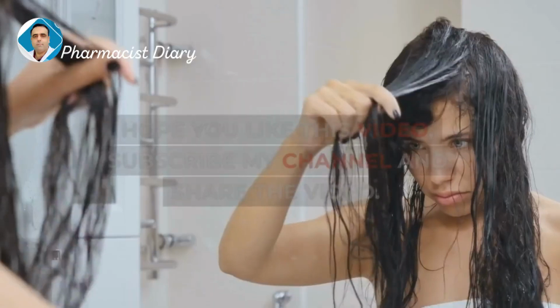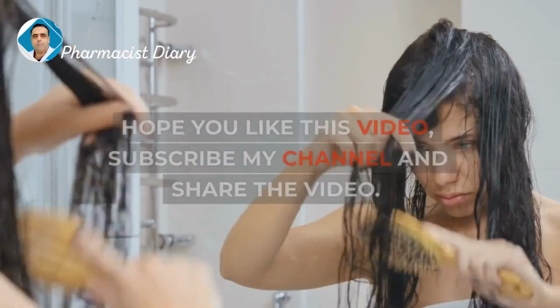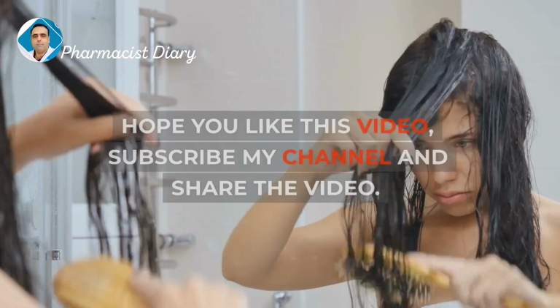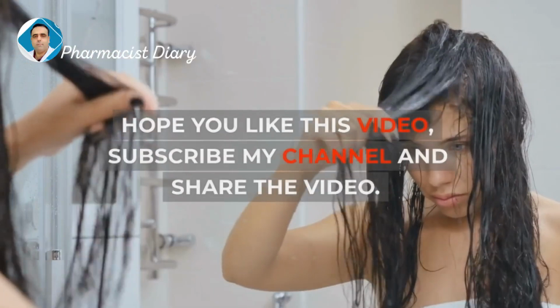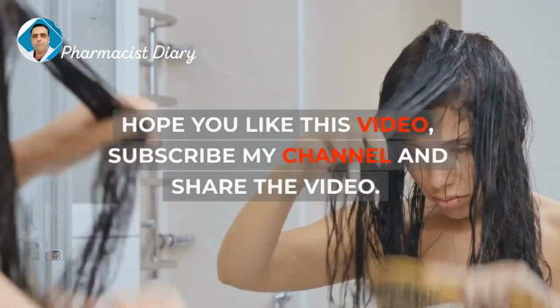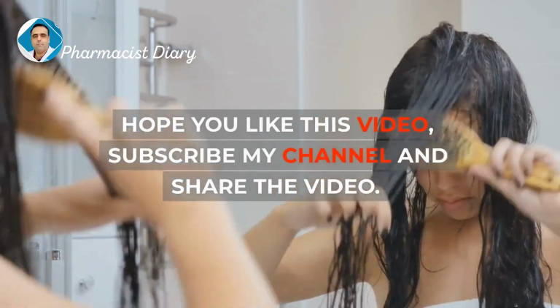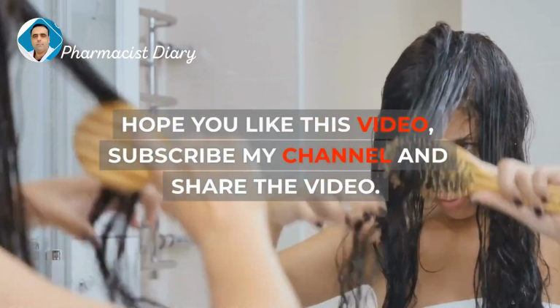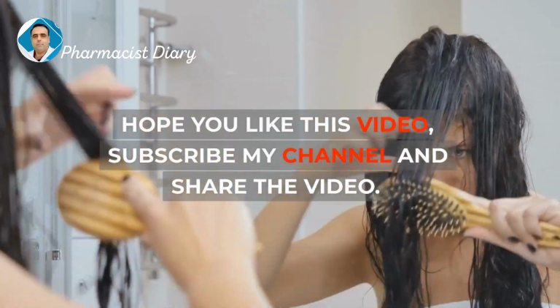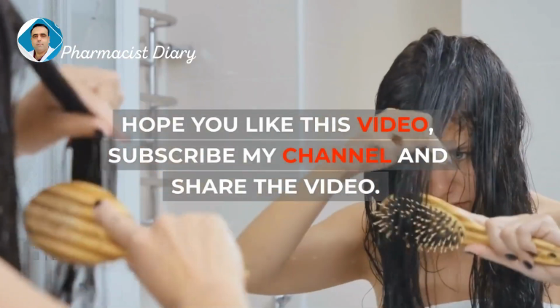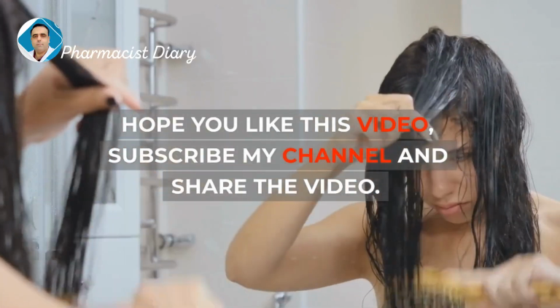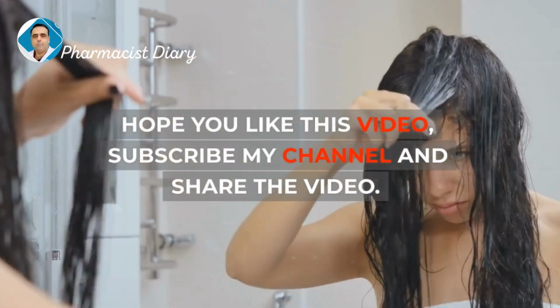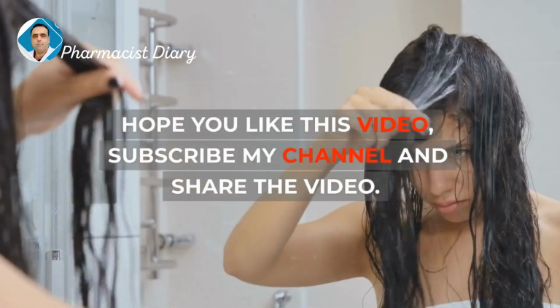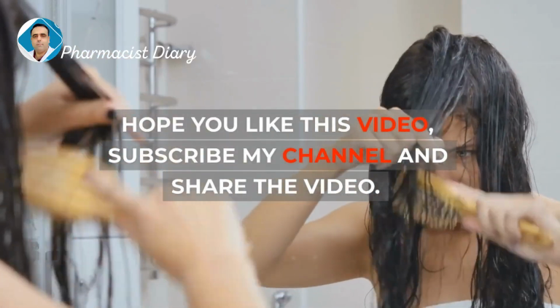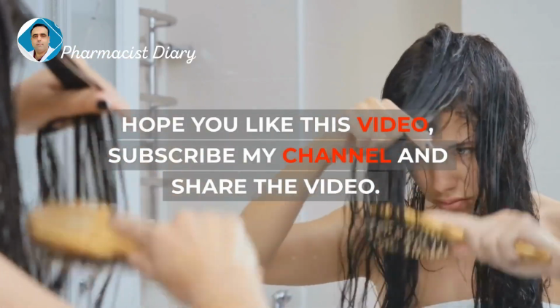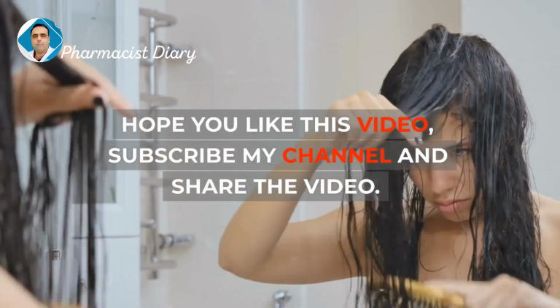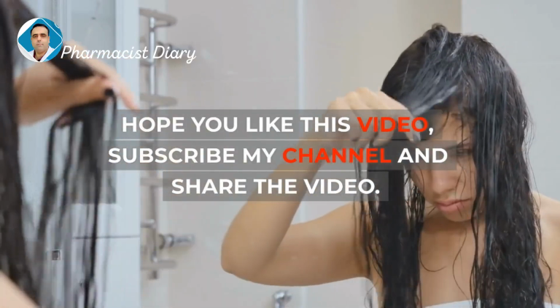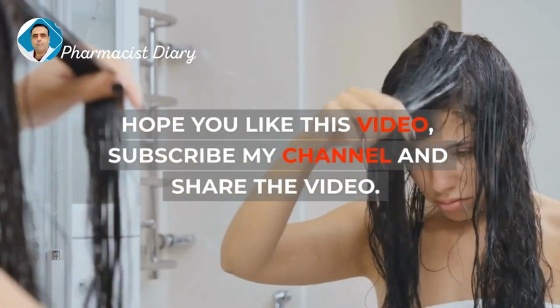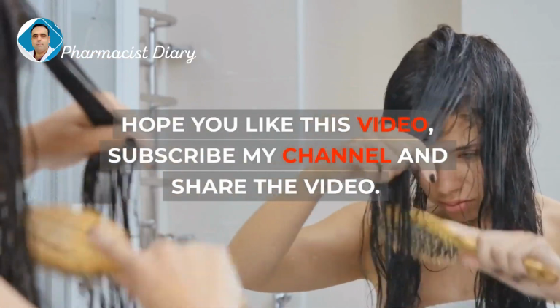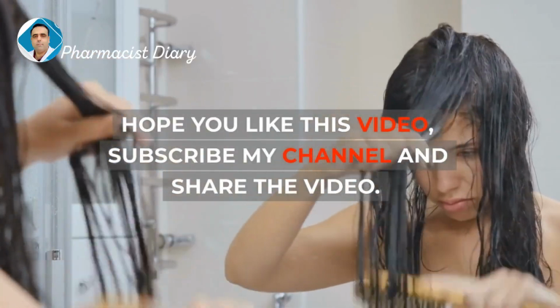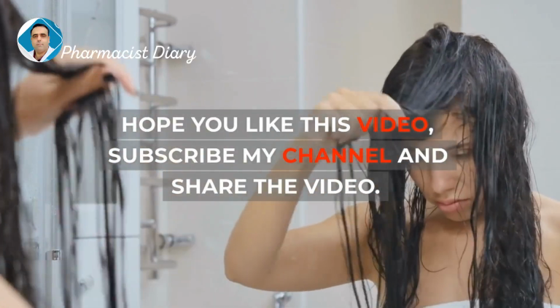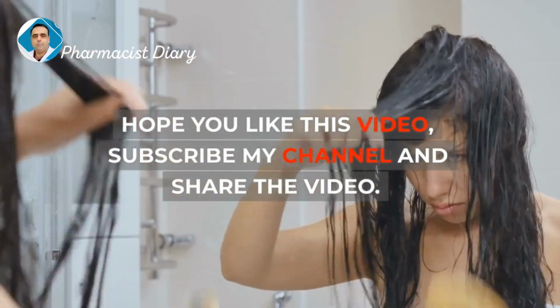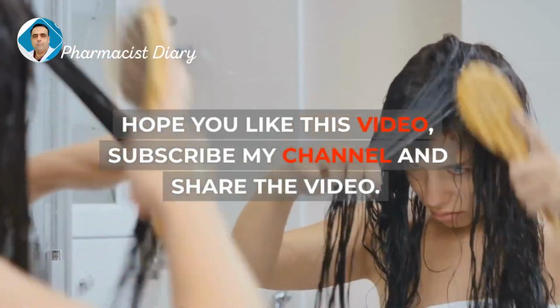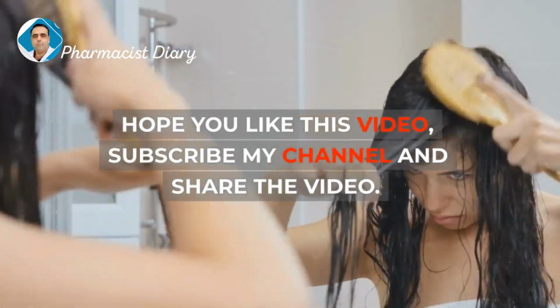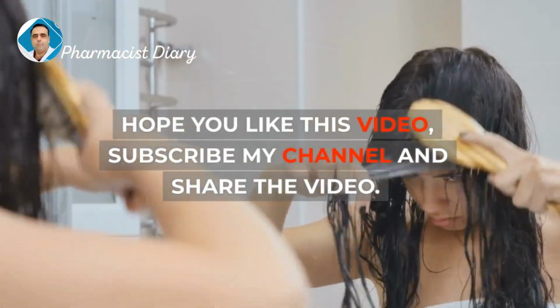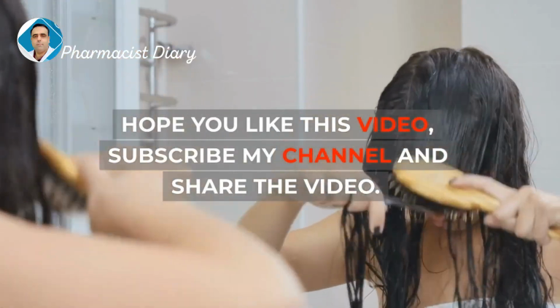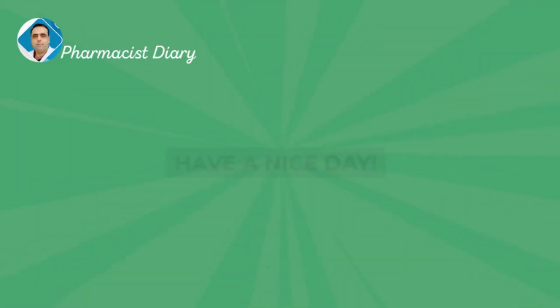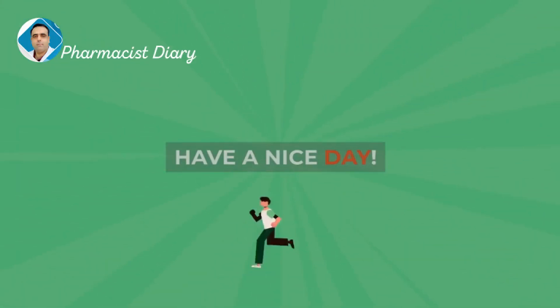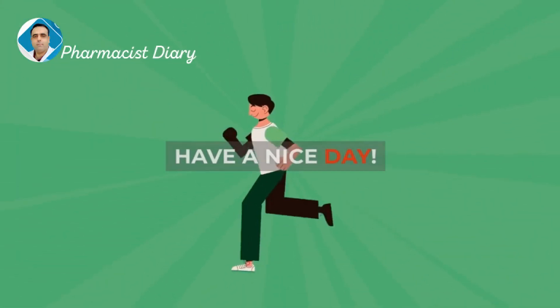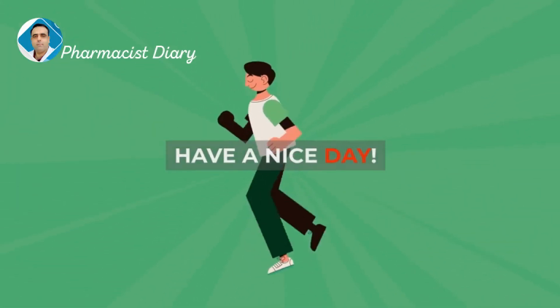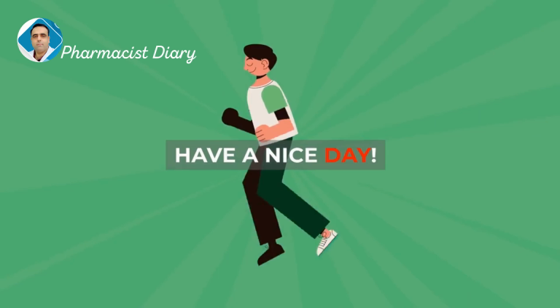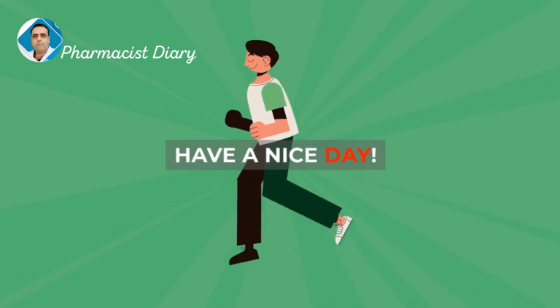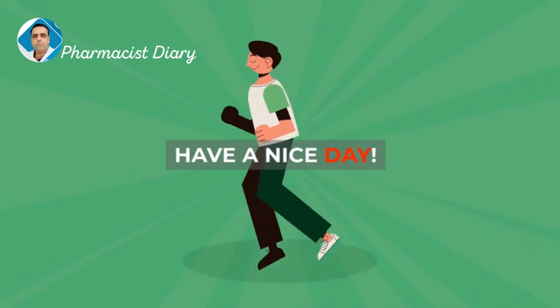Hope you like this video. Subscribe to my channel and share the video. Have a nice day.